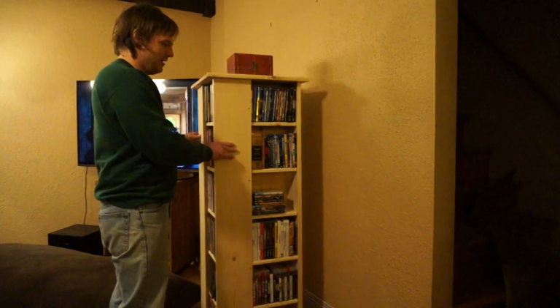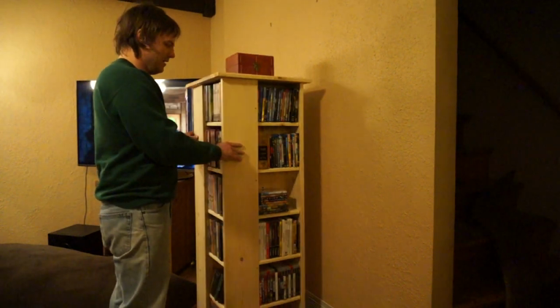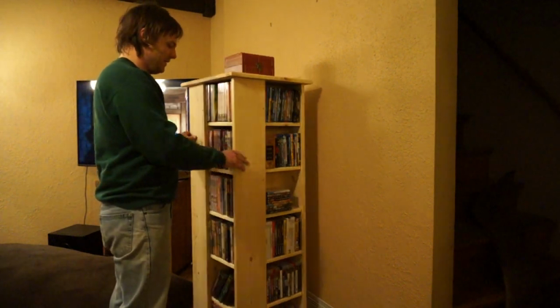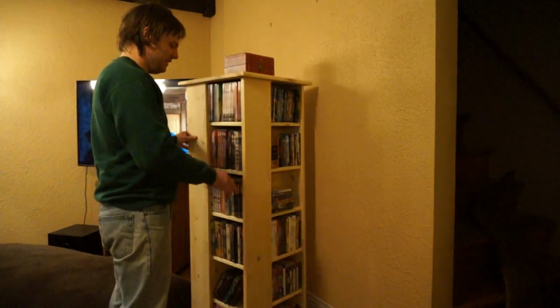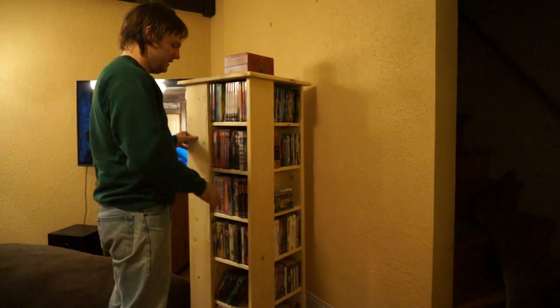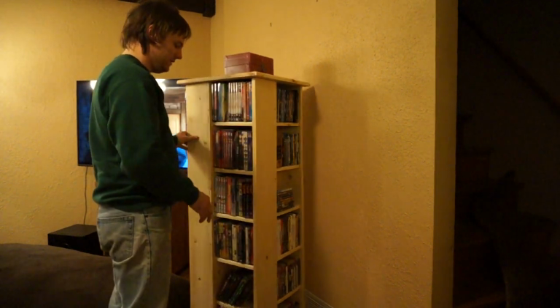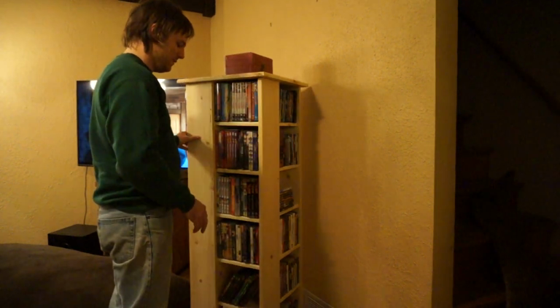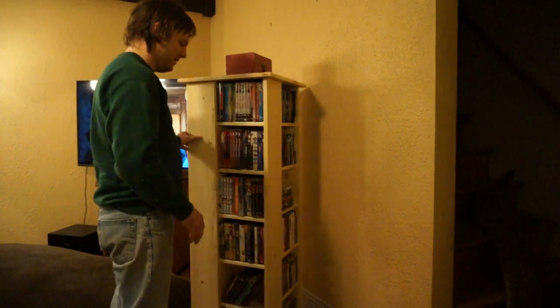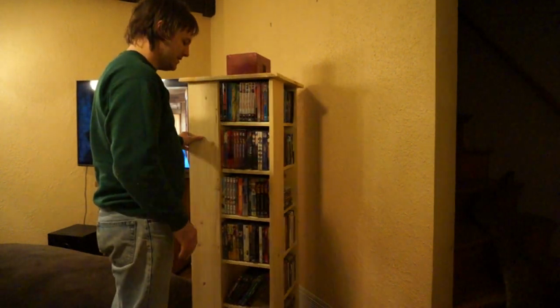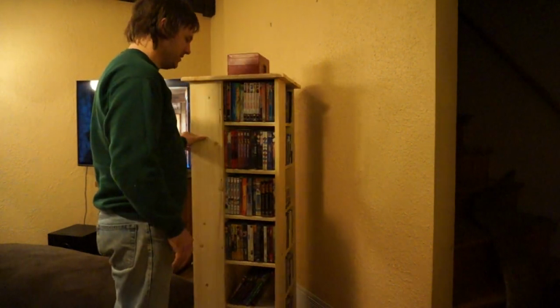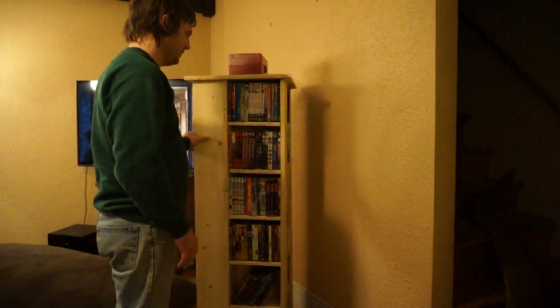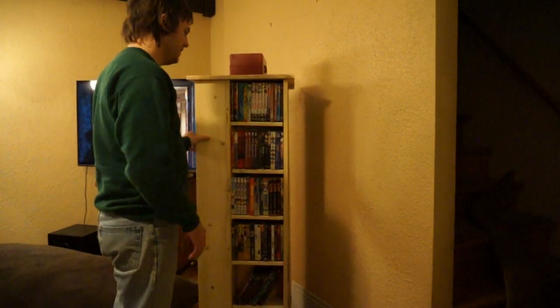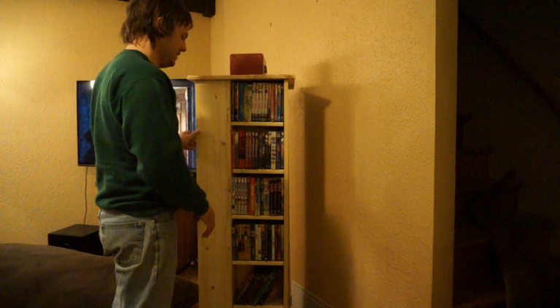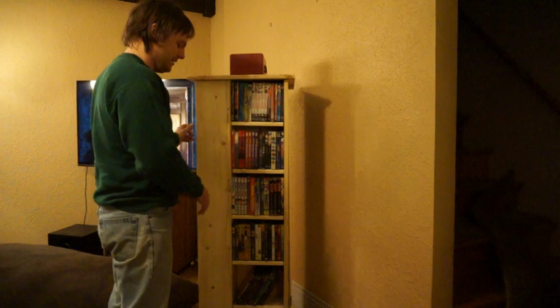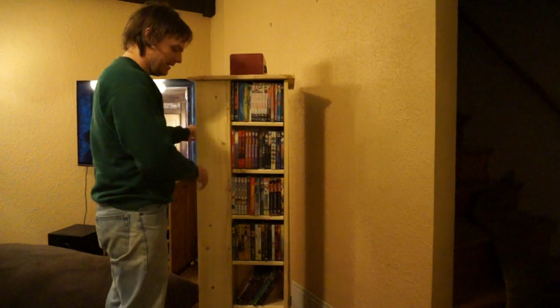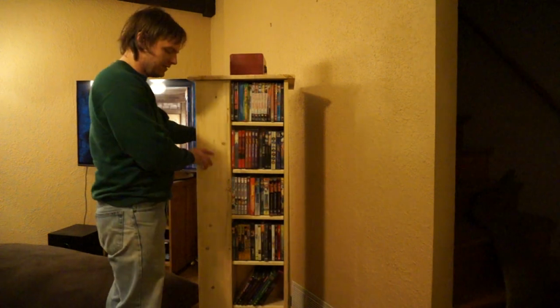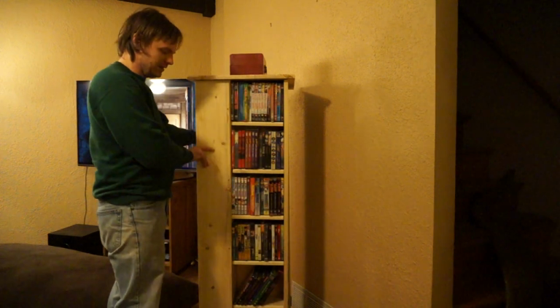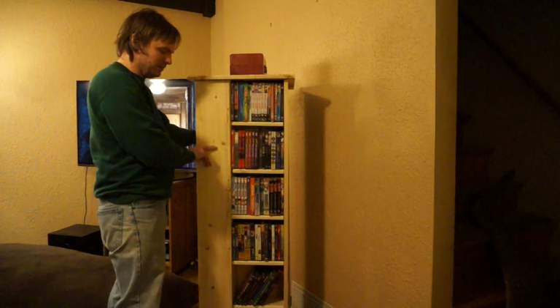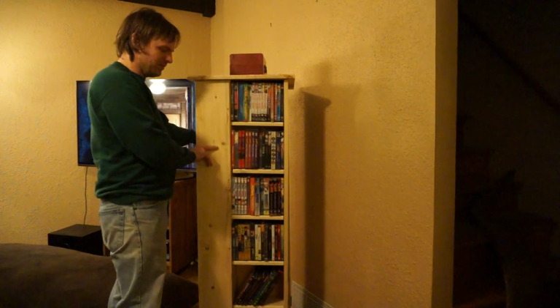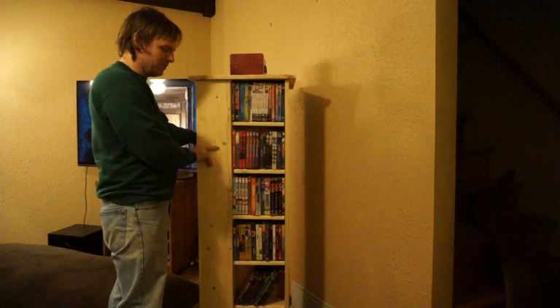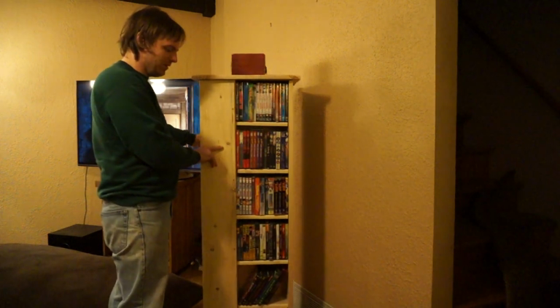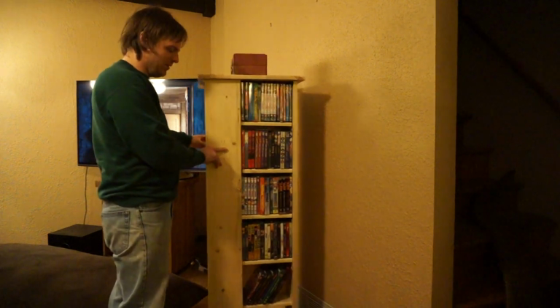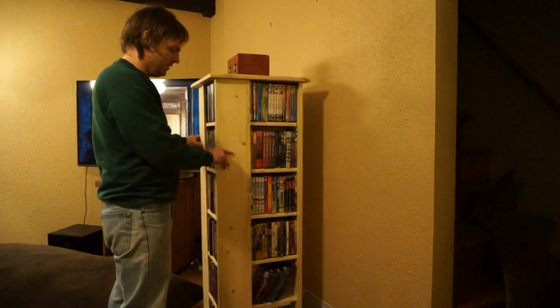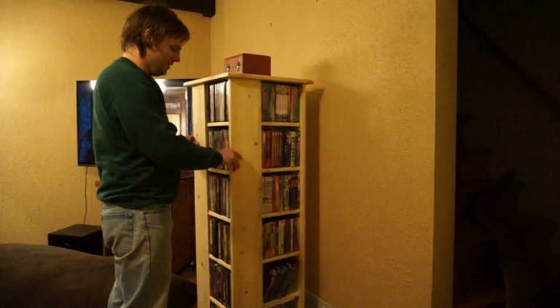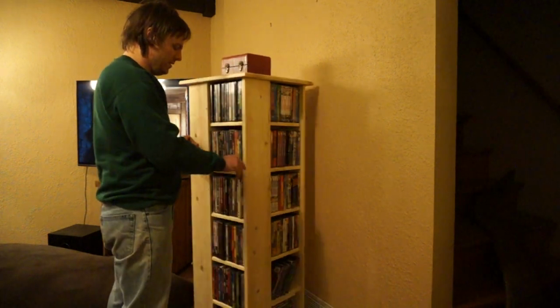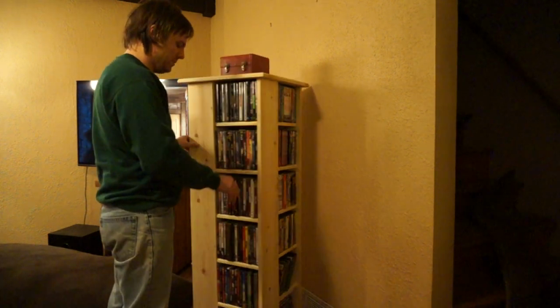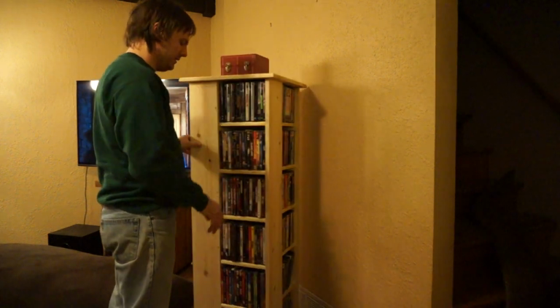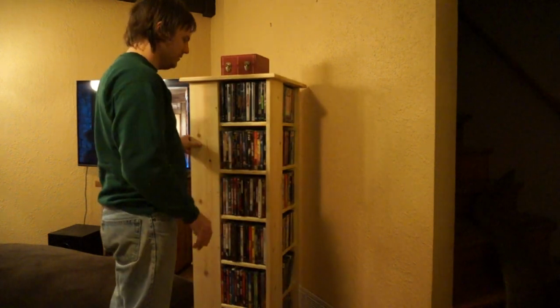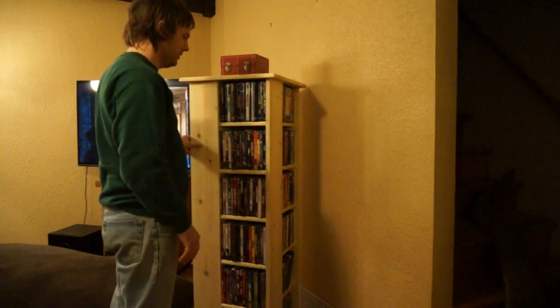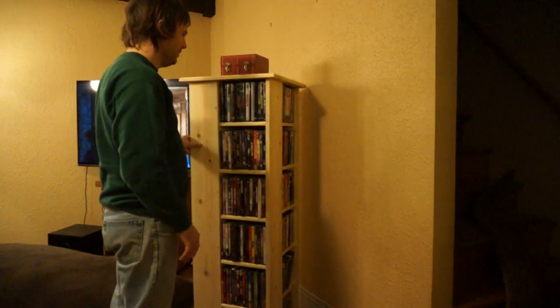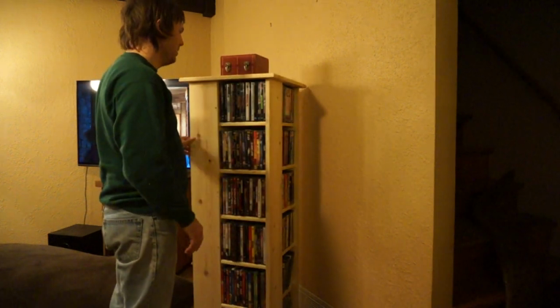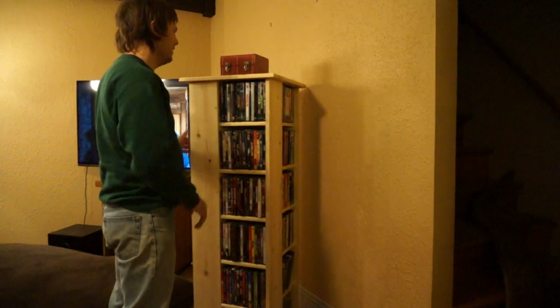All of our DVDs from all of our shelves fit on here, and there's a little bit of room to grow, but at least you can see them all now.